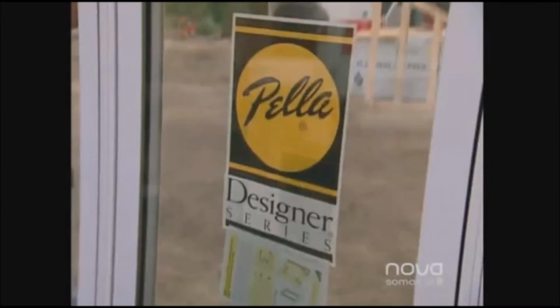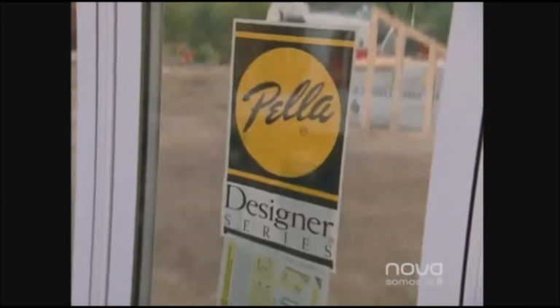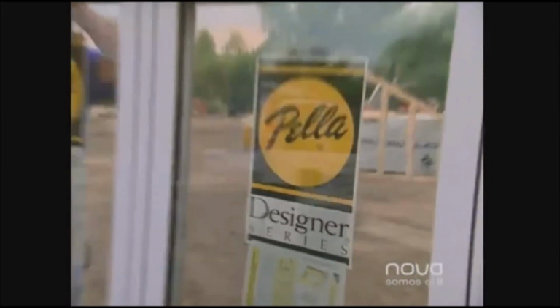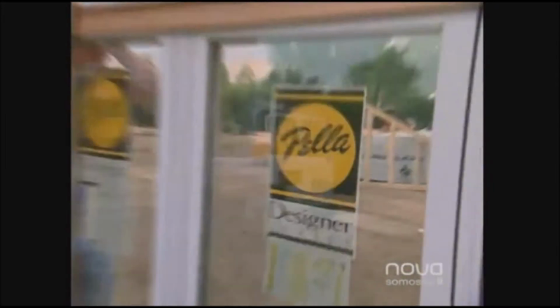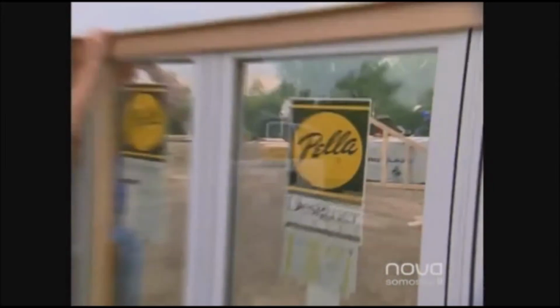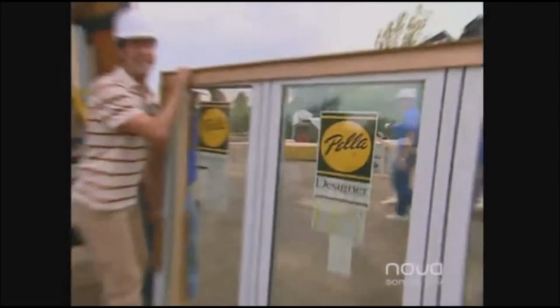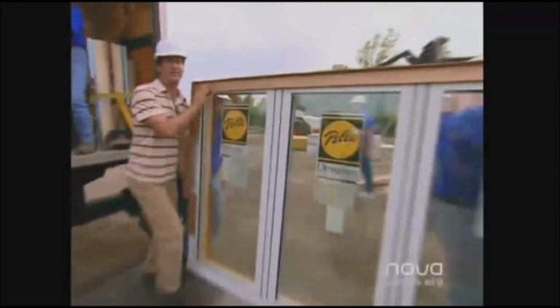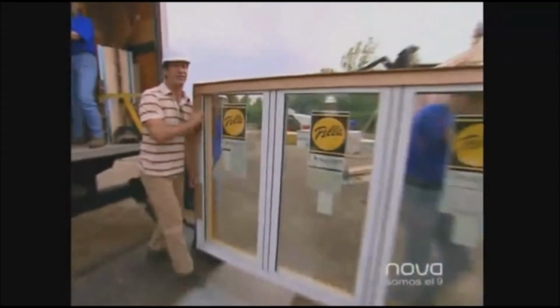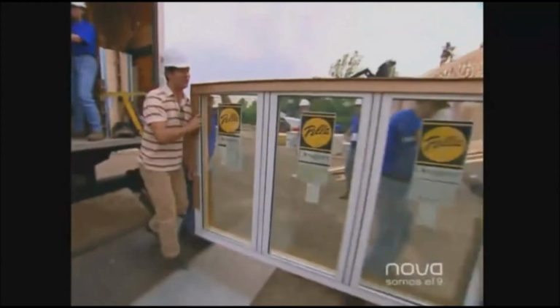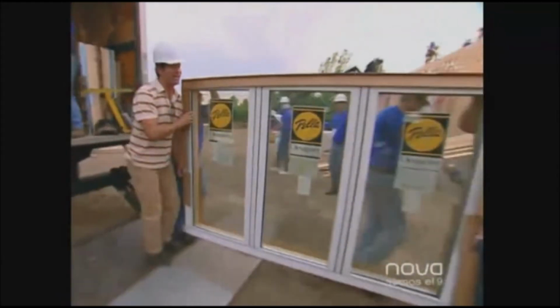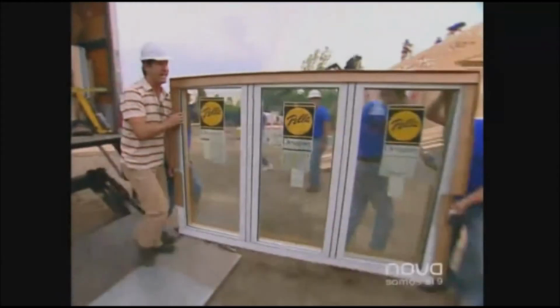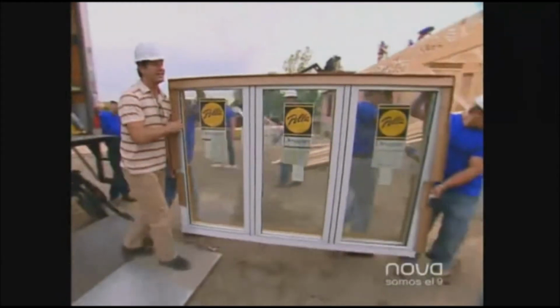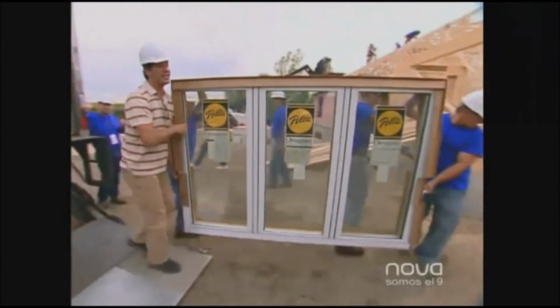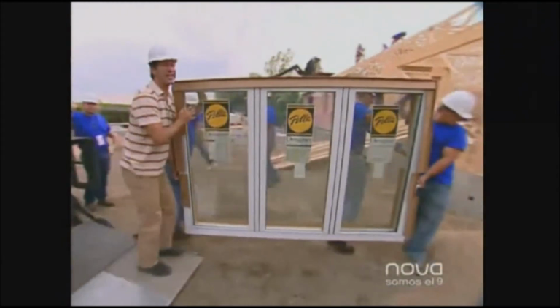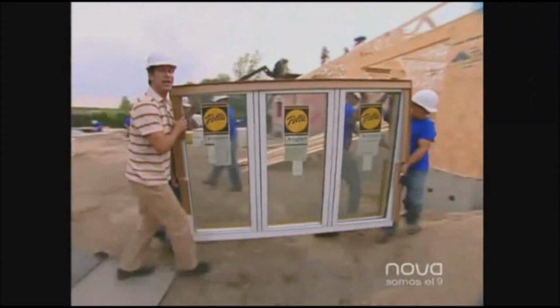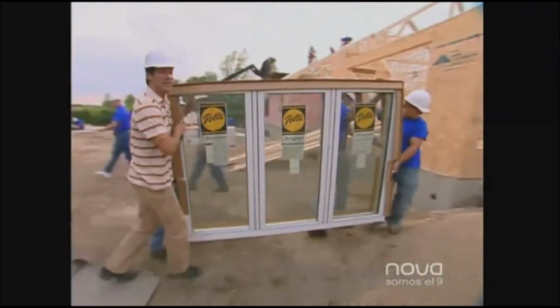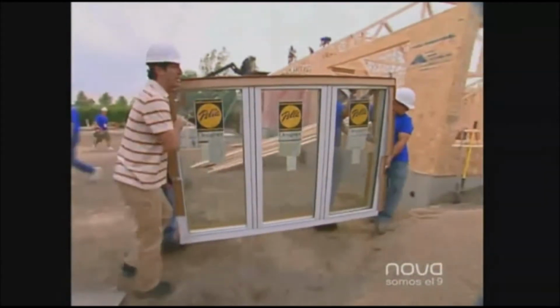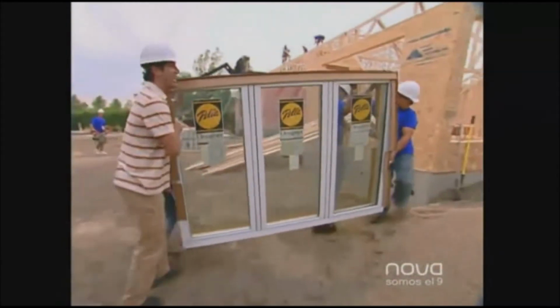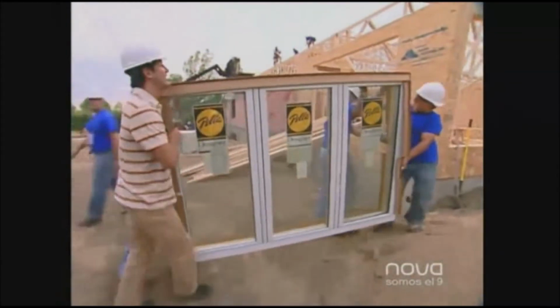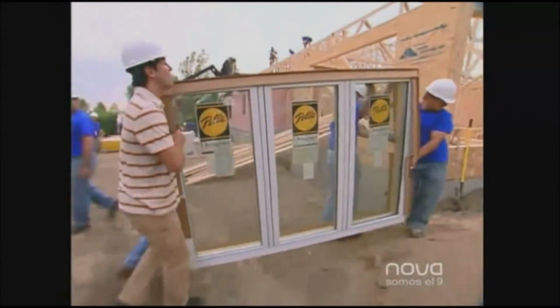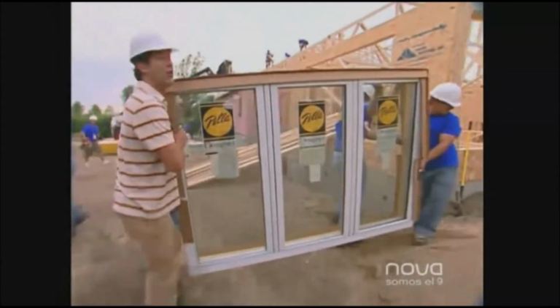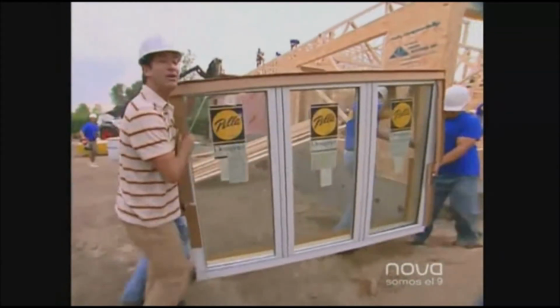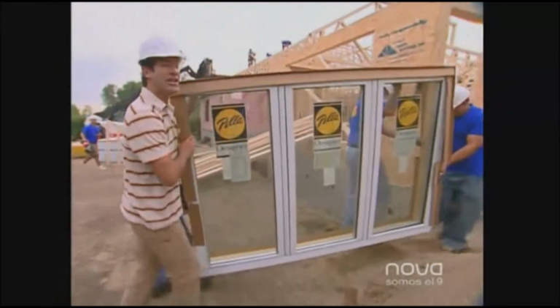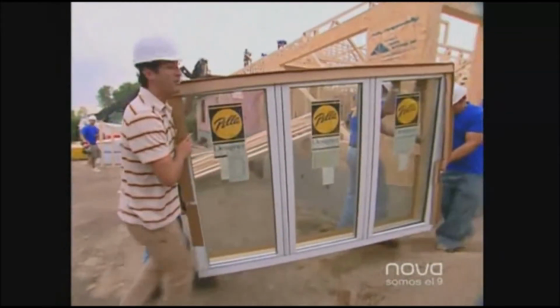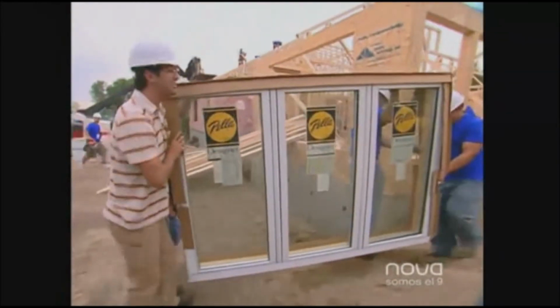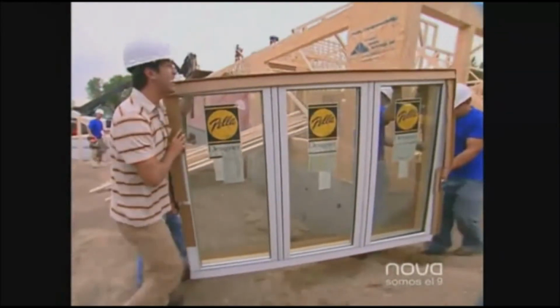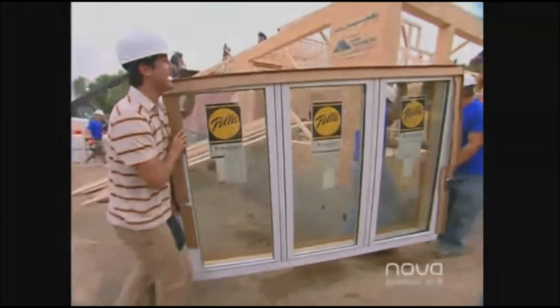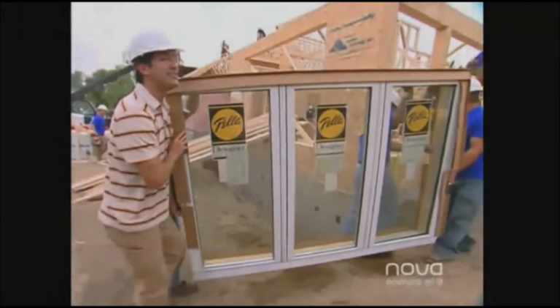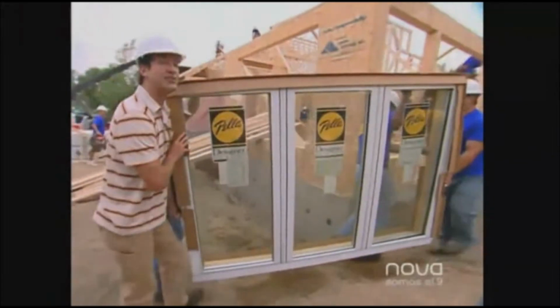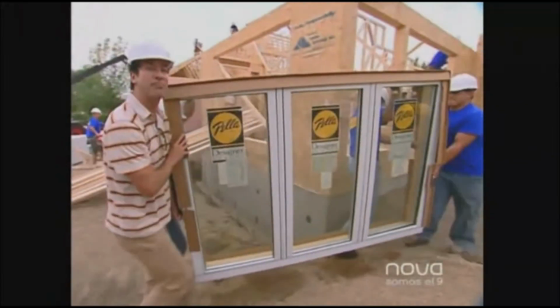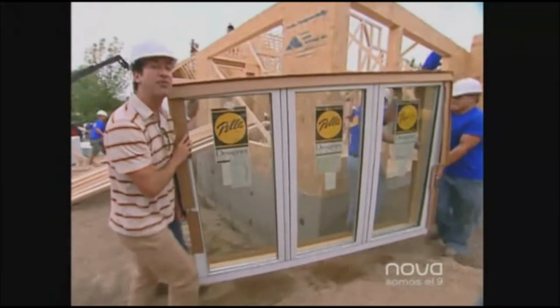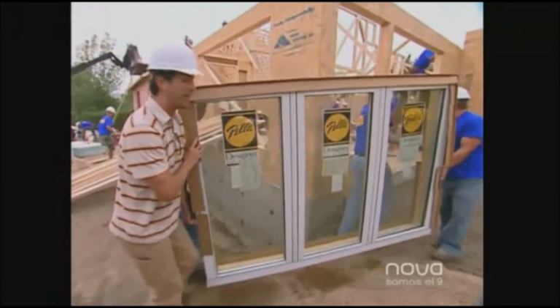The sun's going down at the end of day three, and you can see the windows are coming in. We're in really great shape — the house is turning out beautifully.